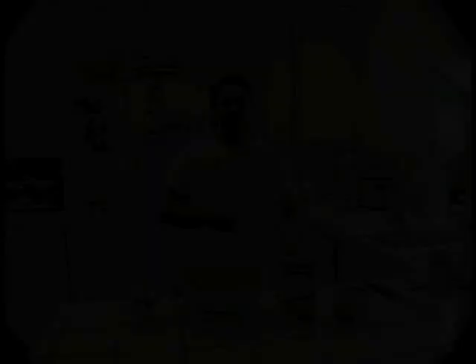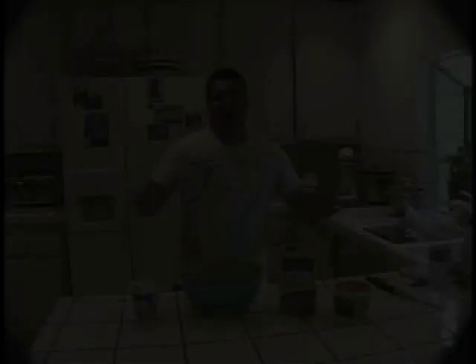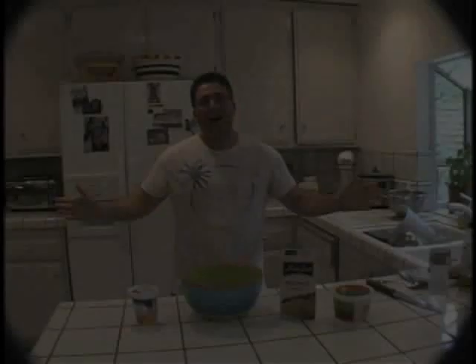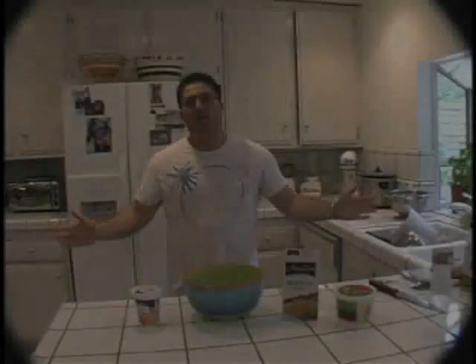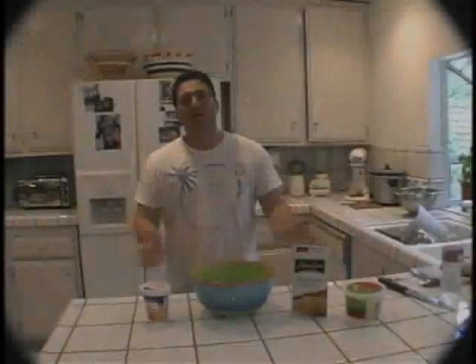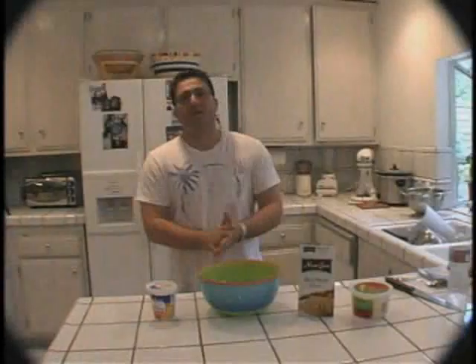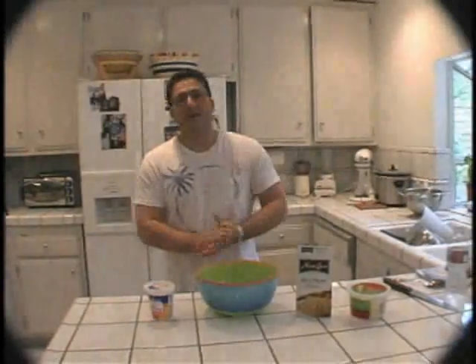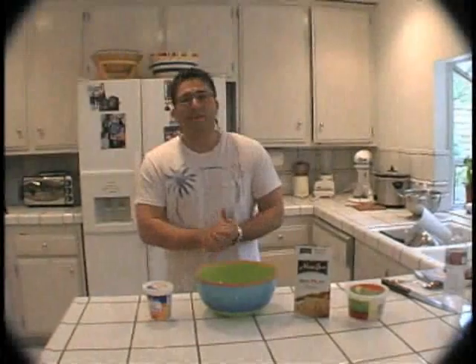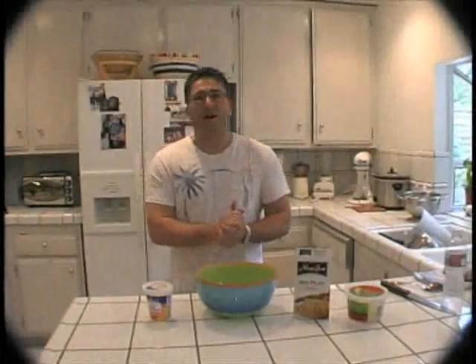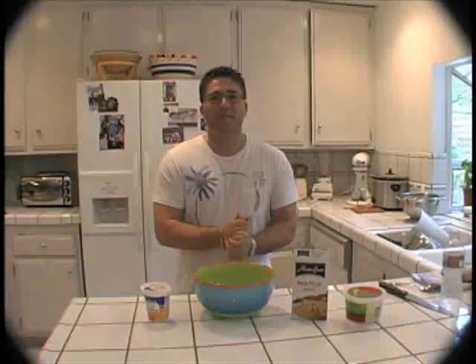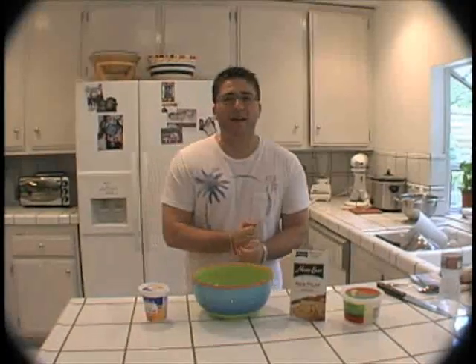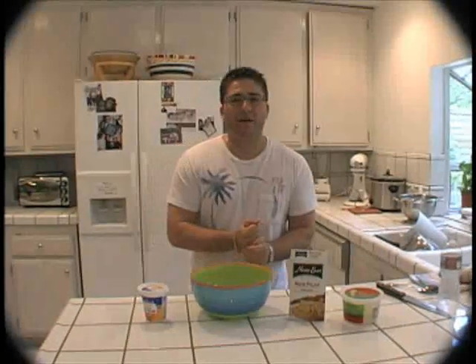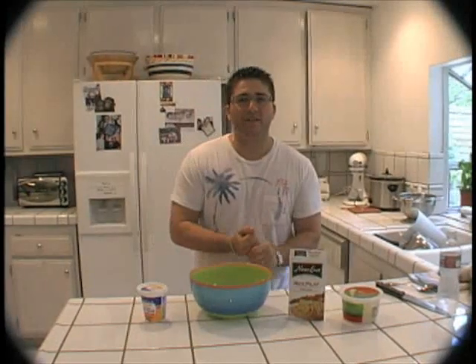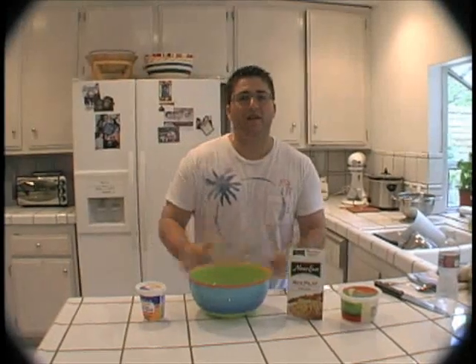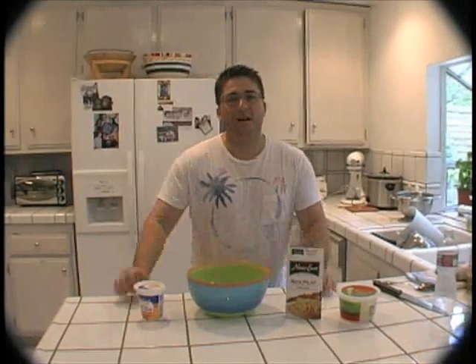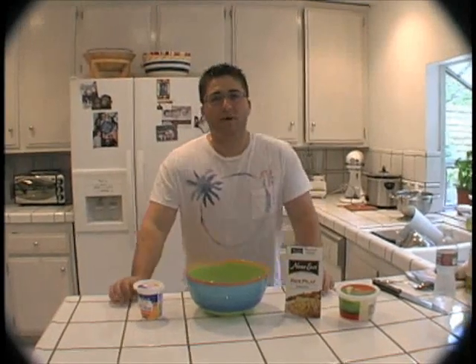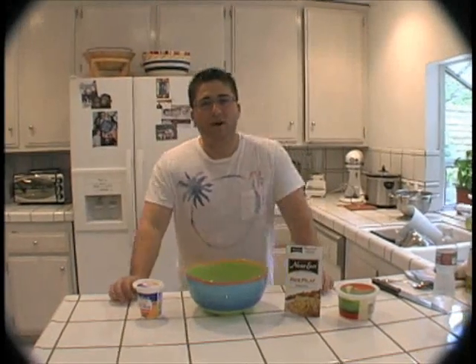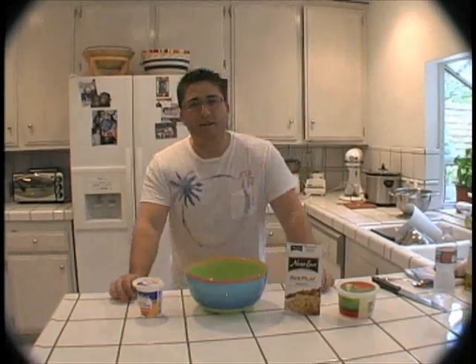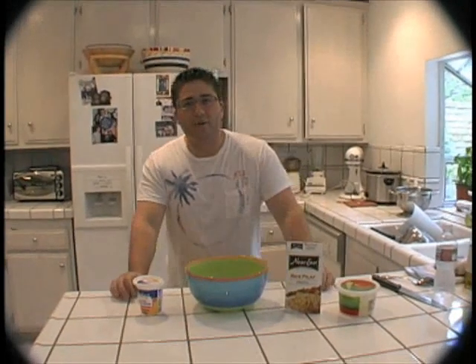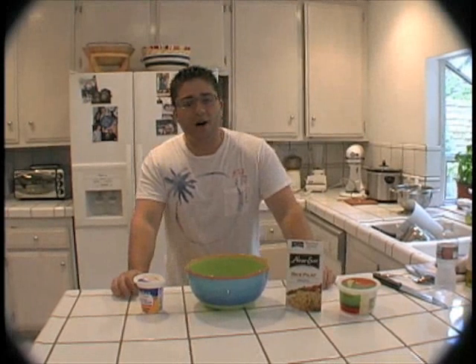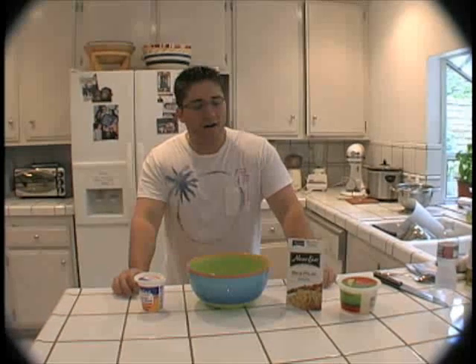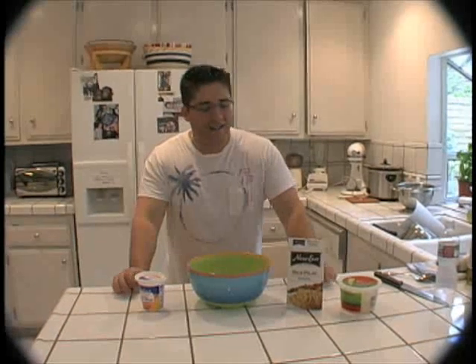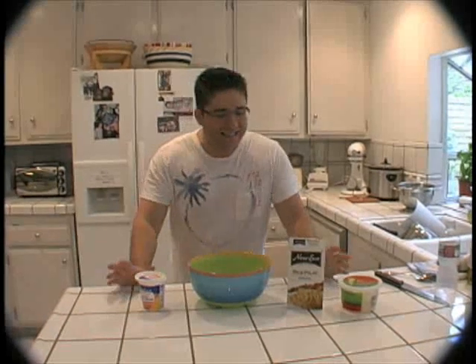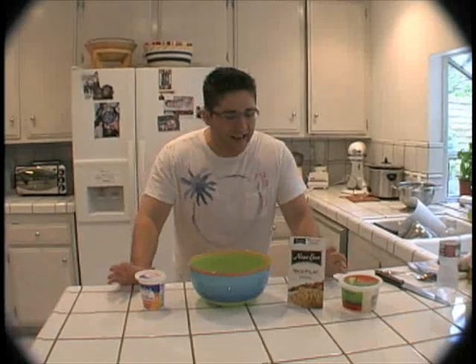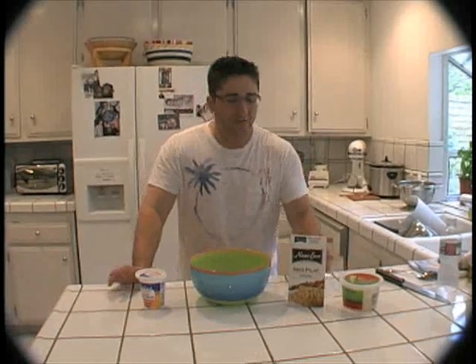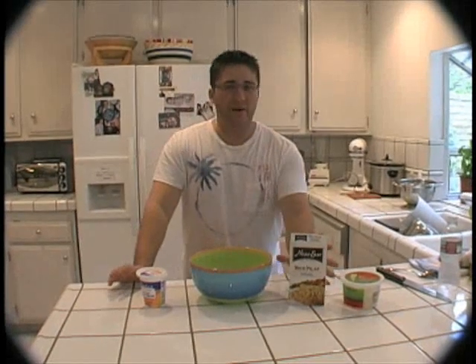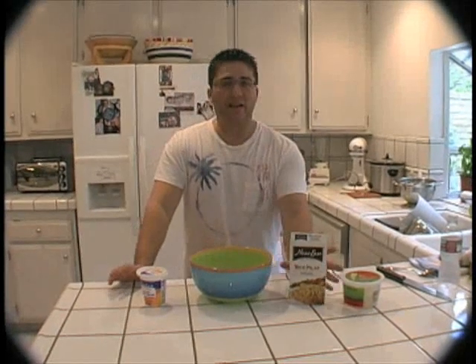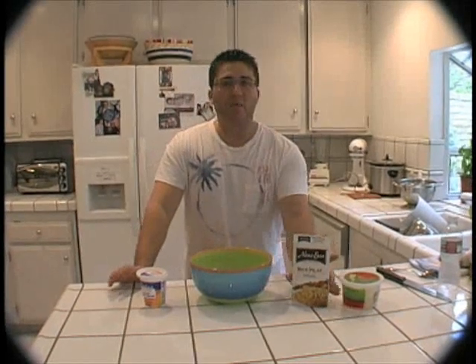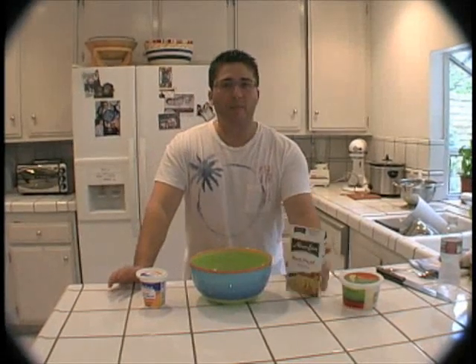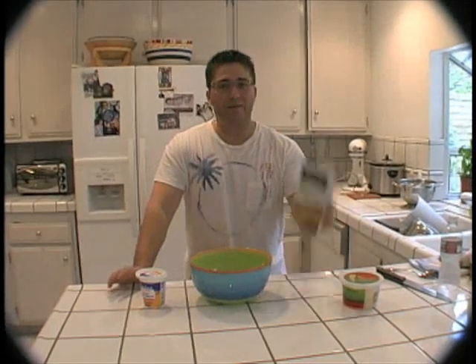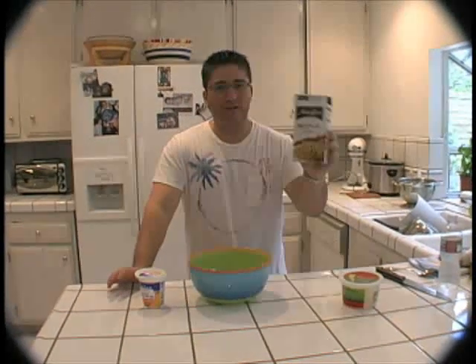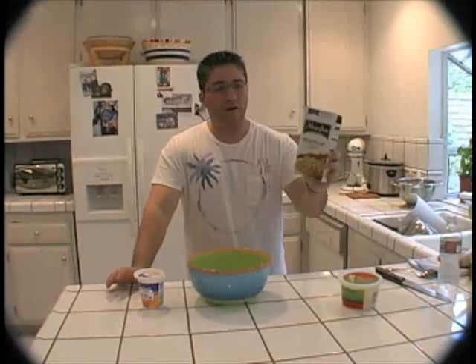Hi and welcome to another episode of Making It with Darren. I'm your host Darren Barr and today we're making poor man's risotto.